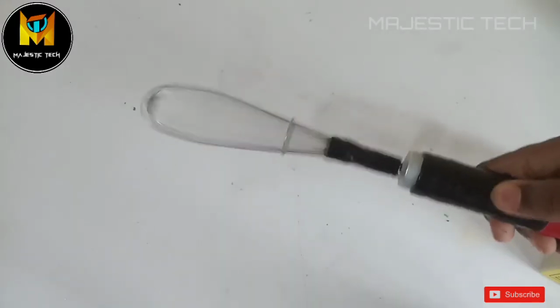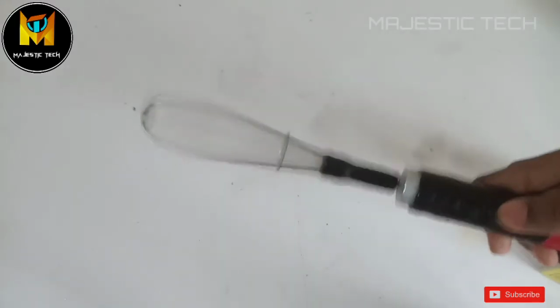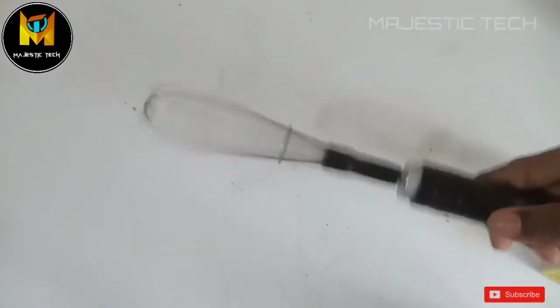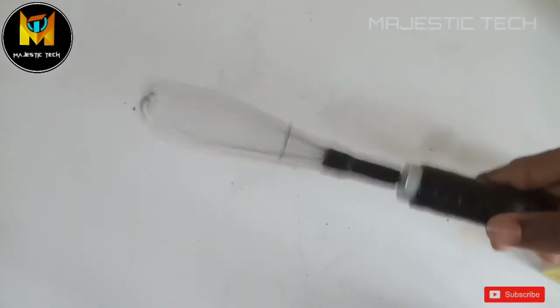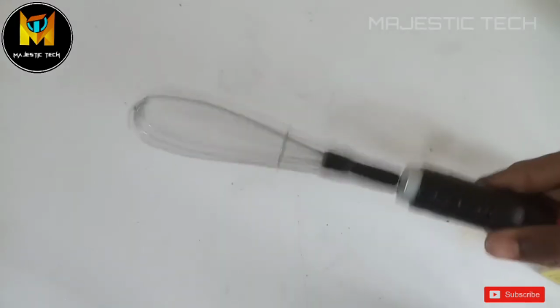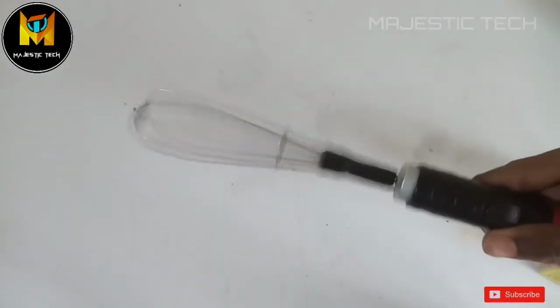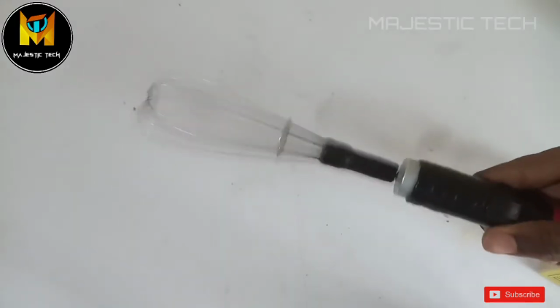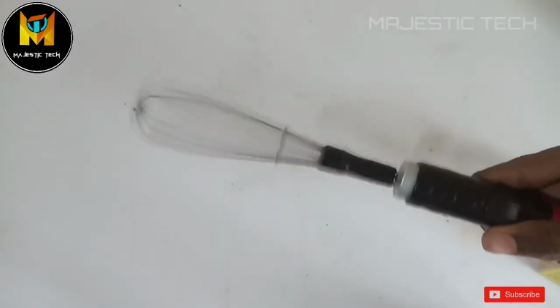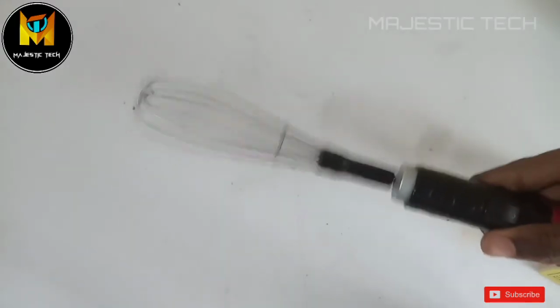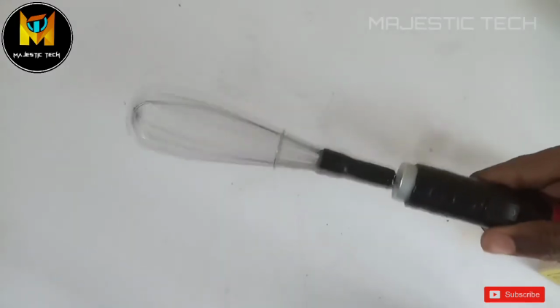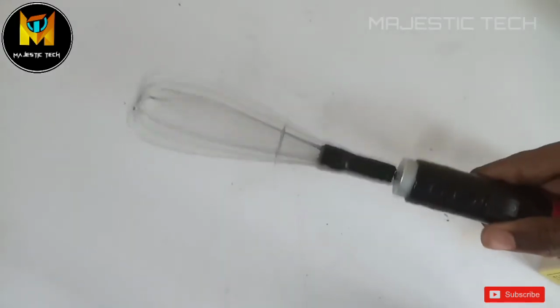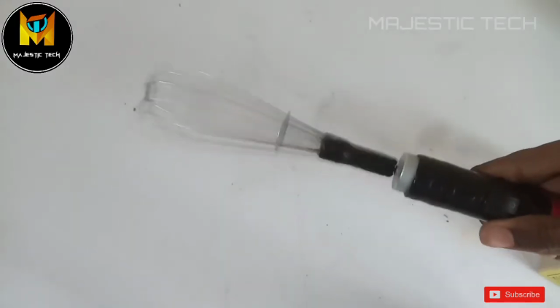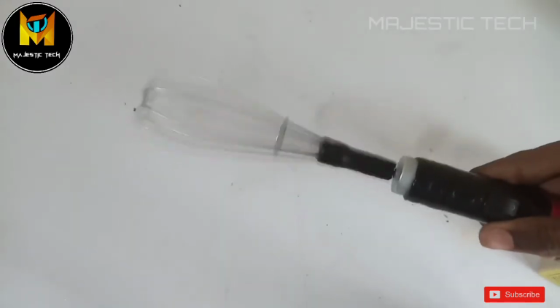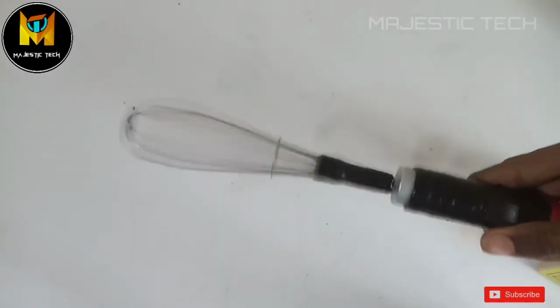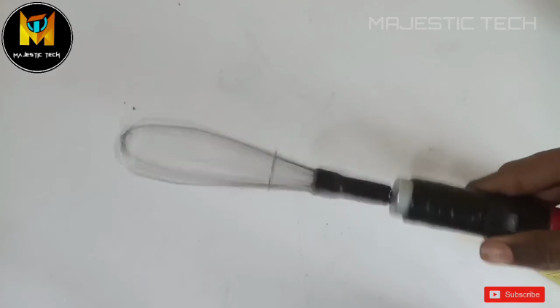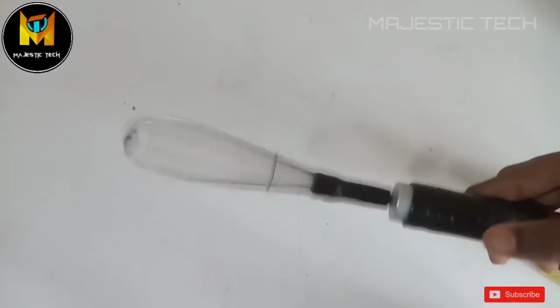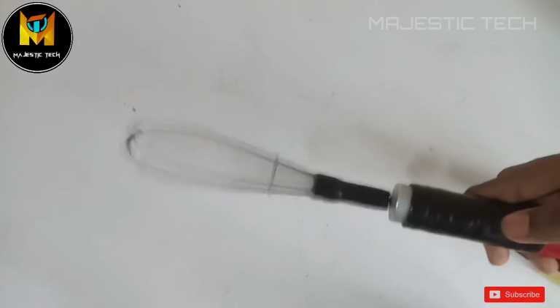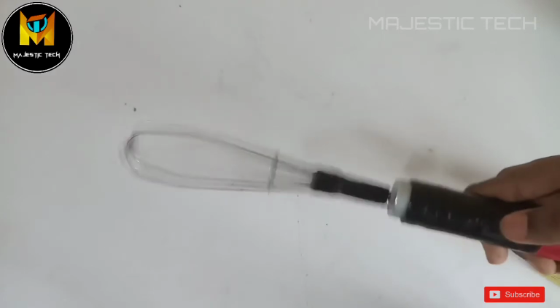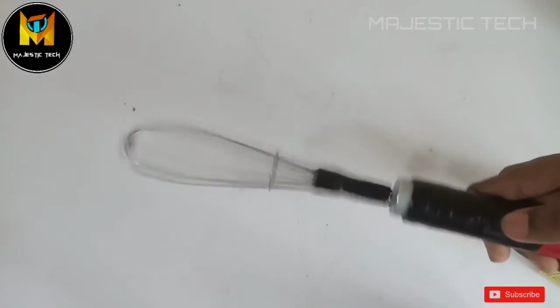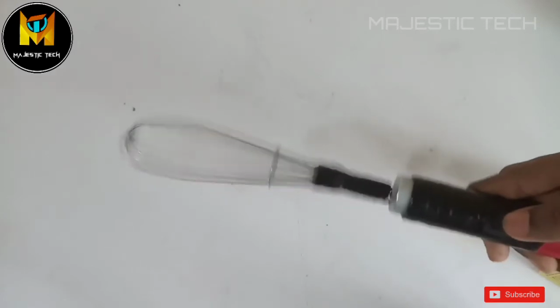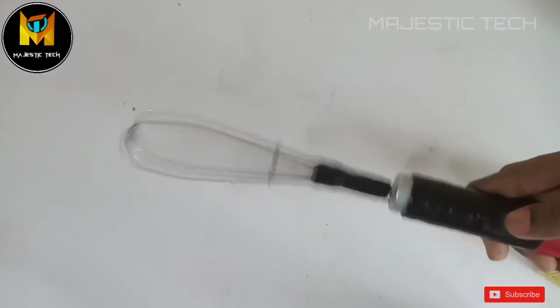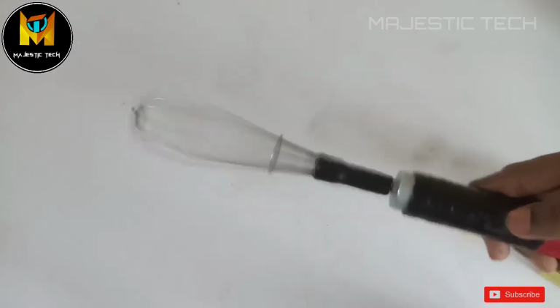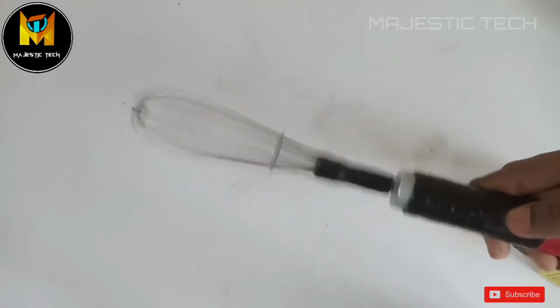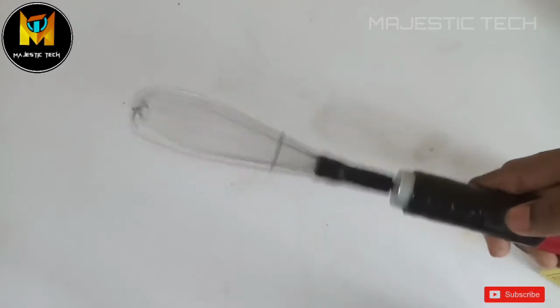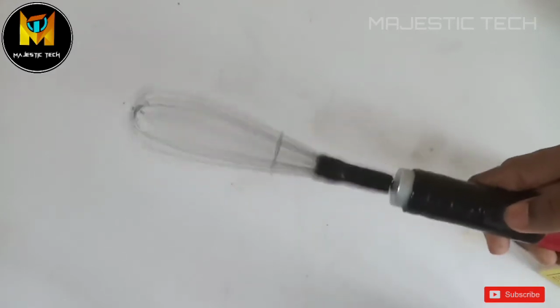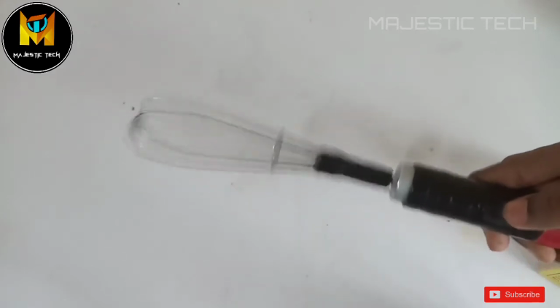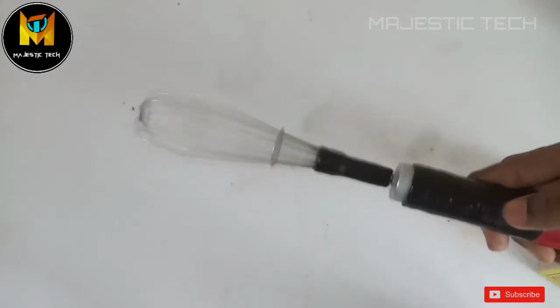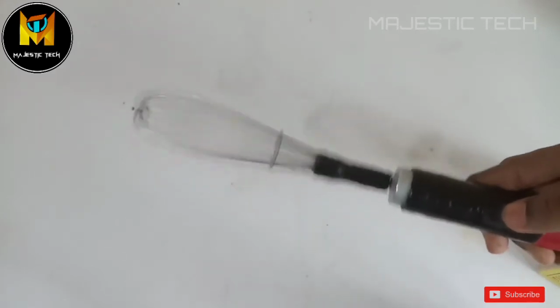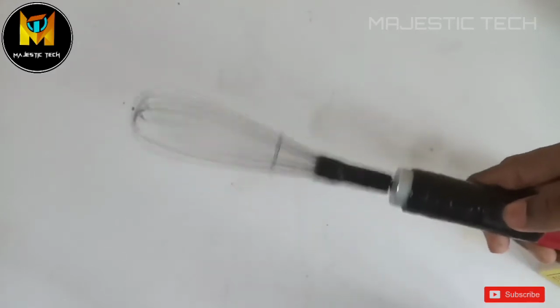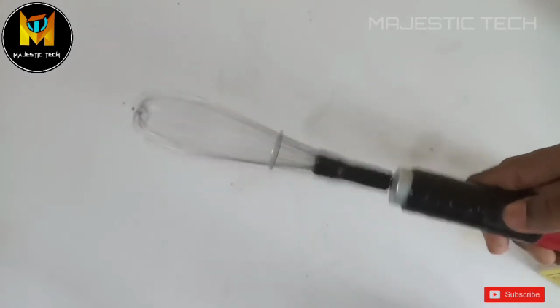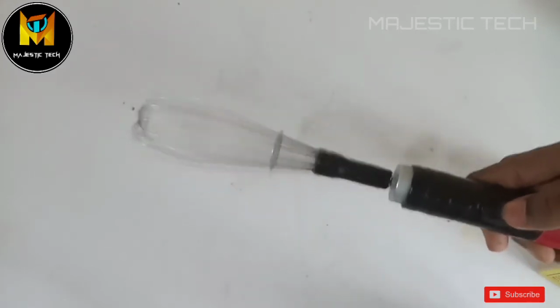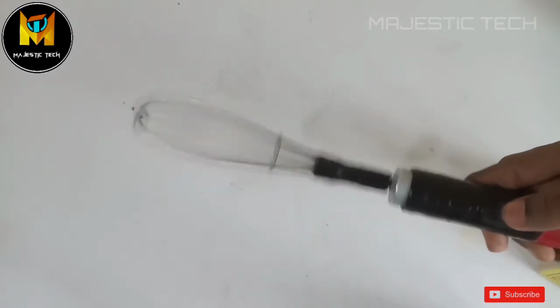If you want to wash the blender, you can remove the attachment, wash it, and set it back.